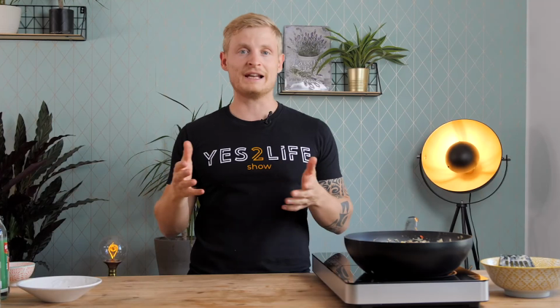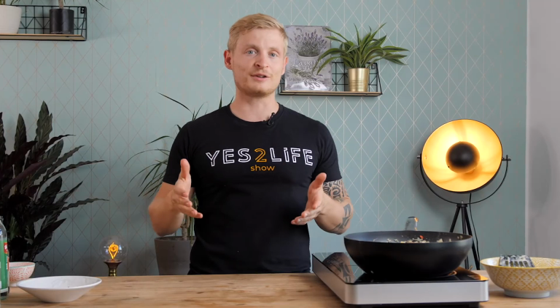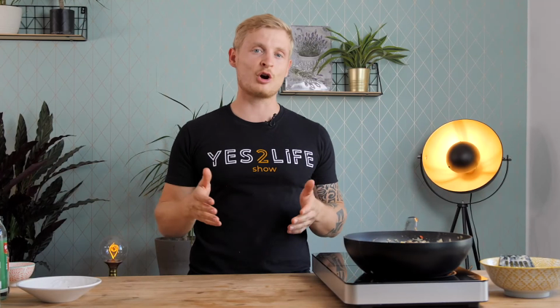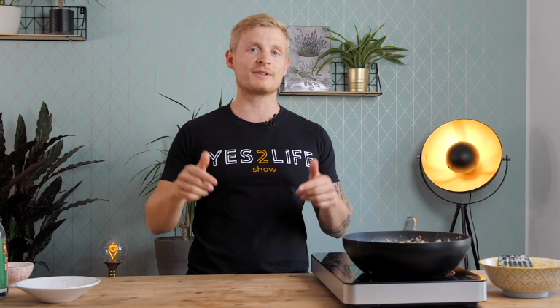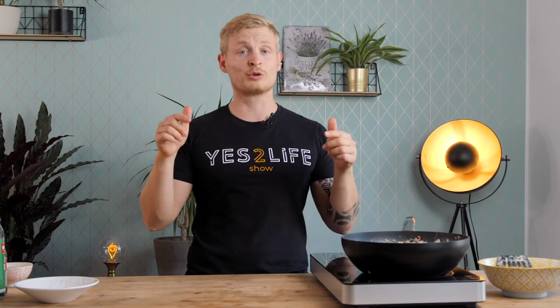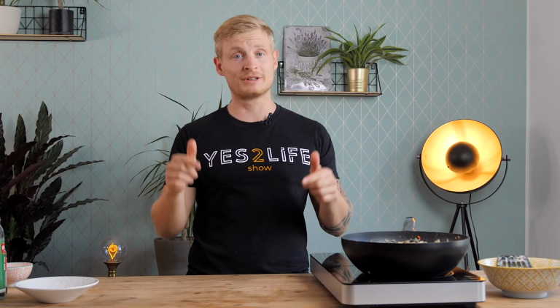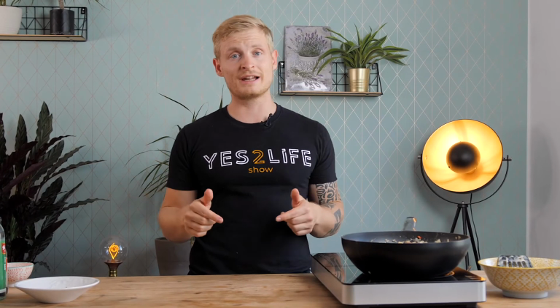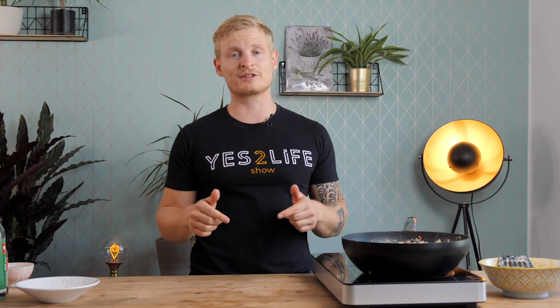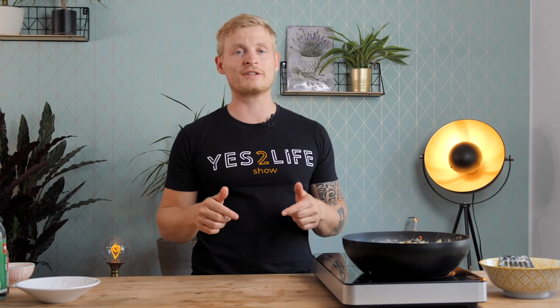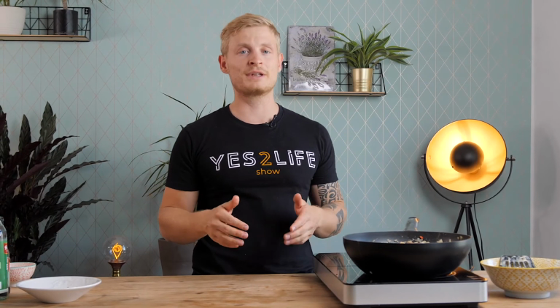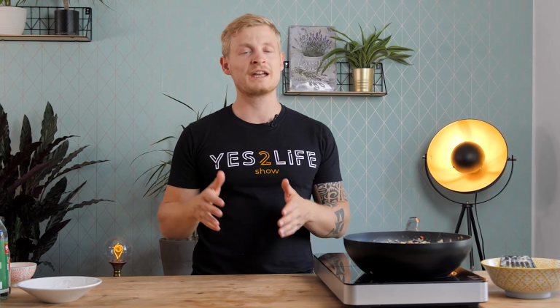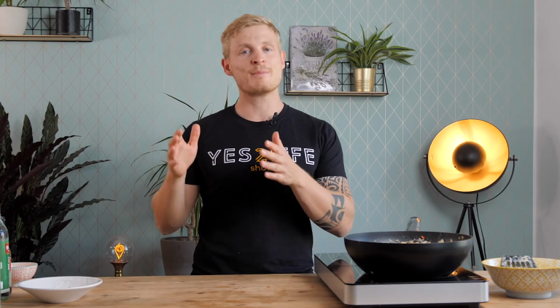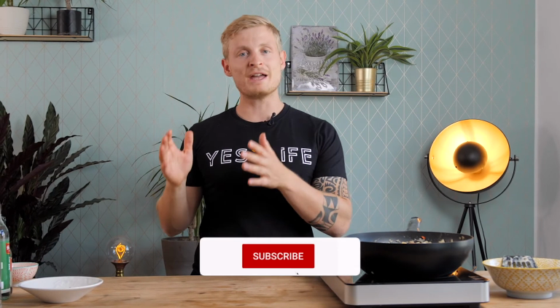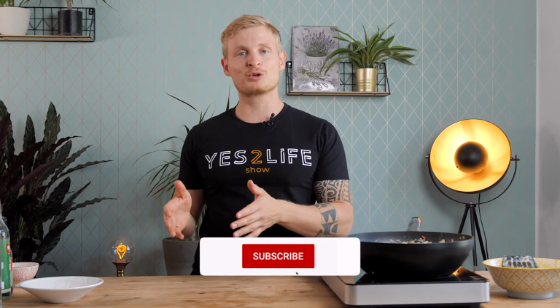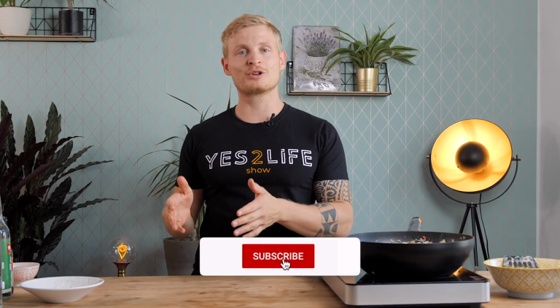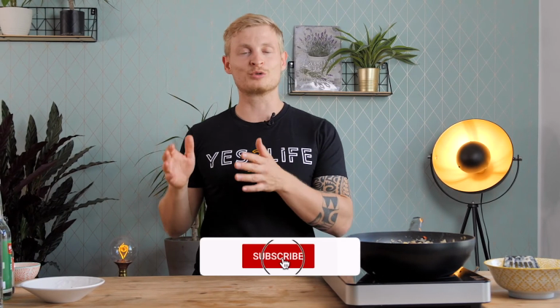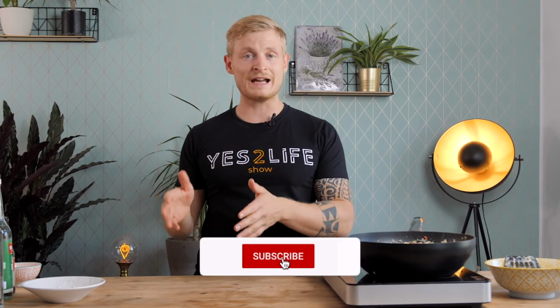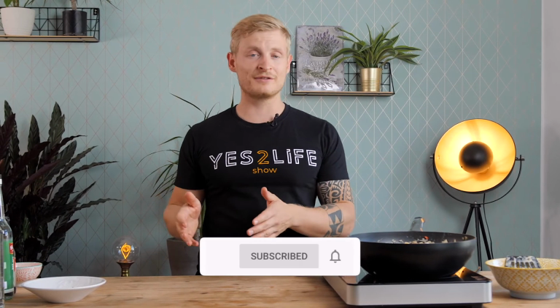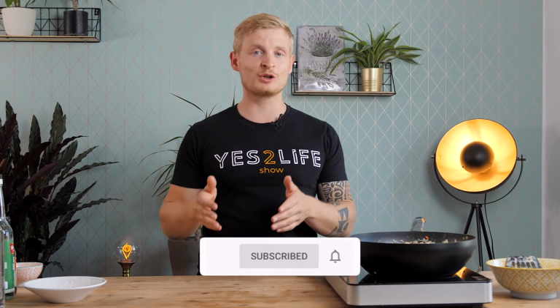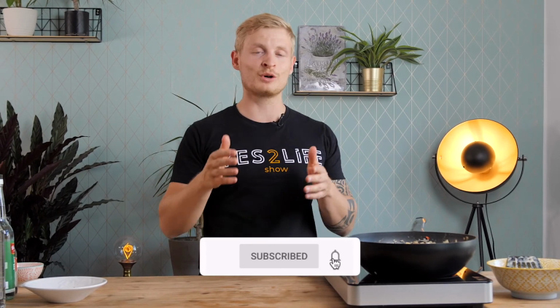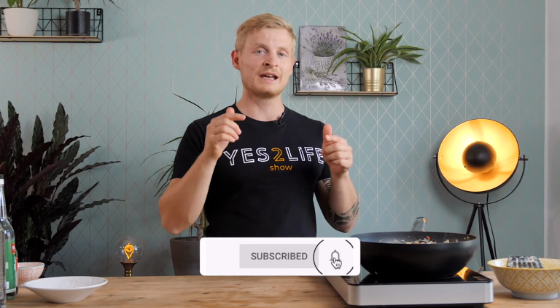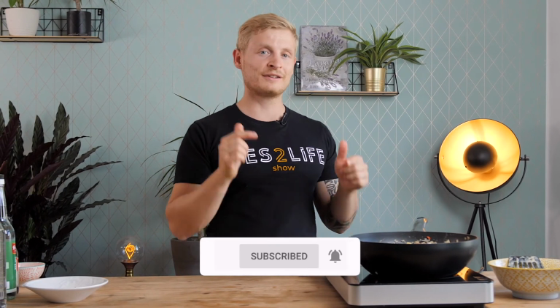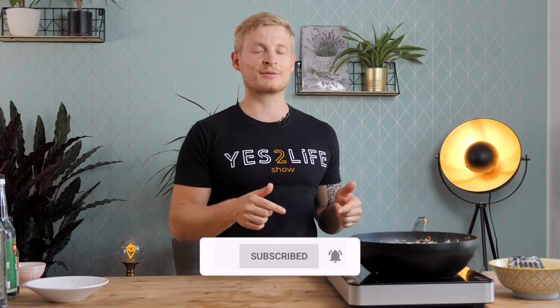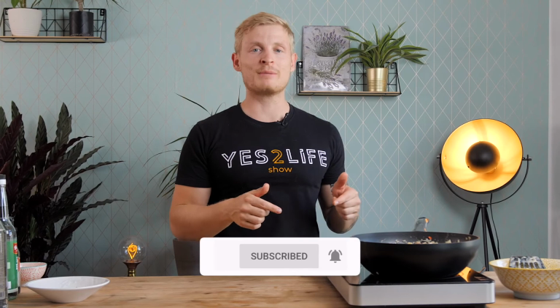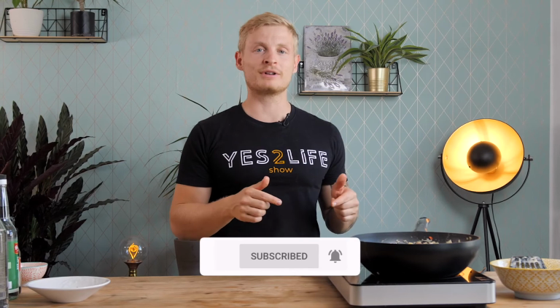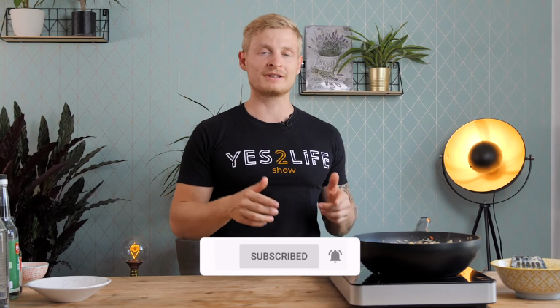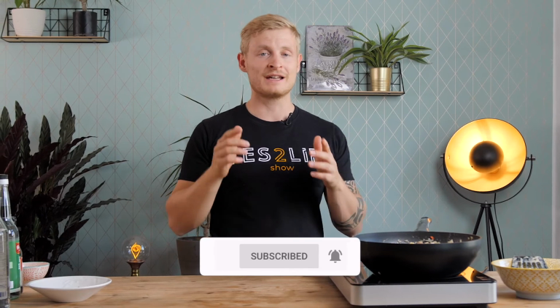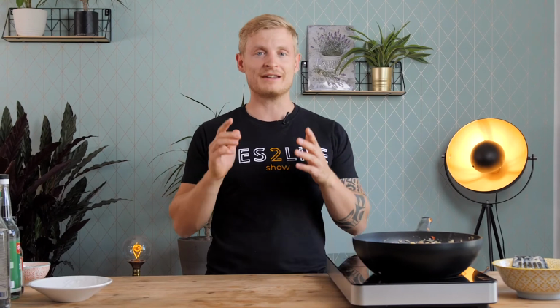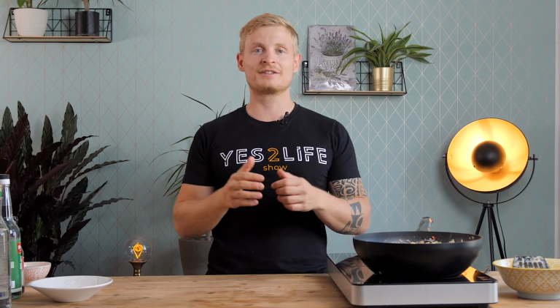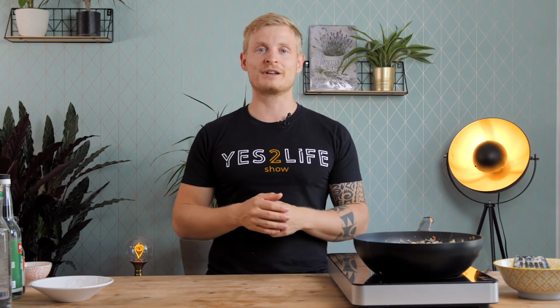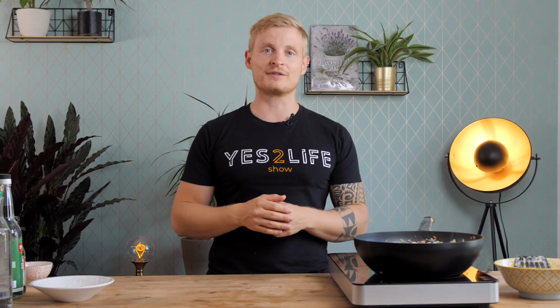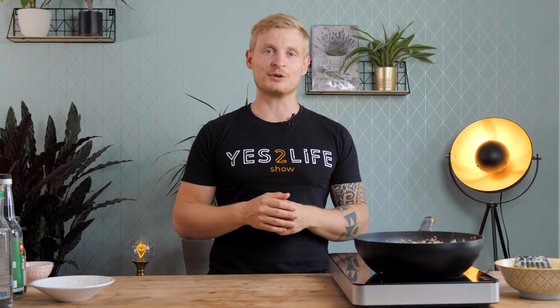Let us know in the comments how you liked this recipe. Make sure to like the video, hit the subscribe button, and see you in the next video!